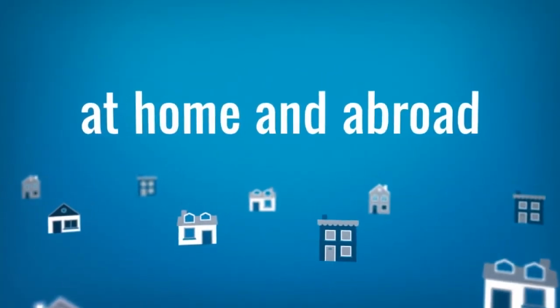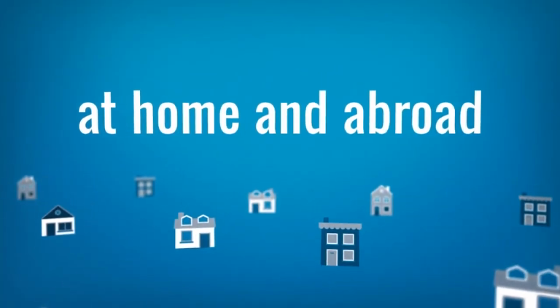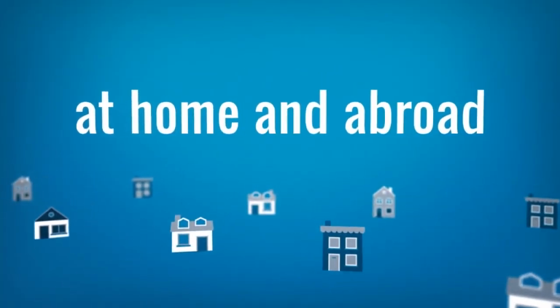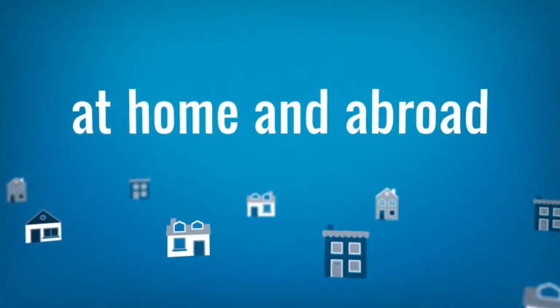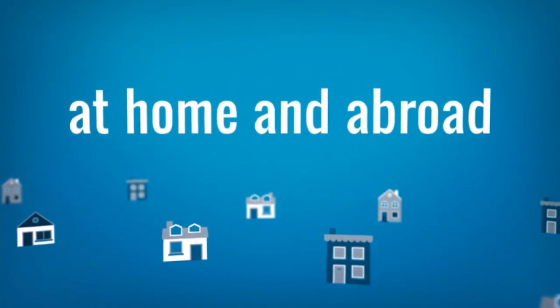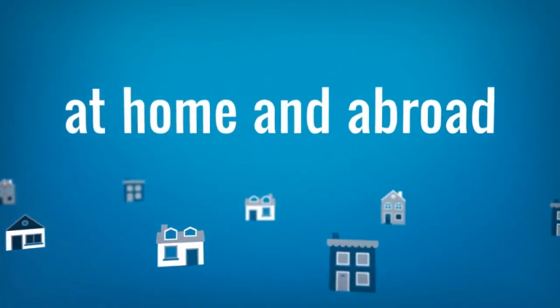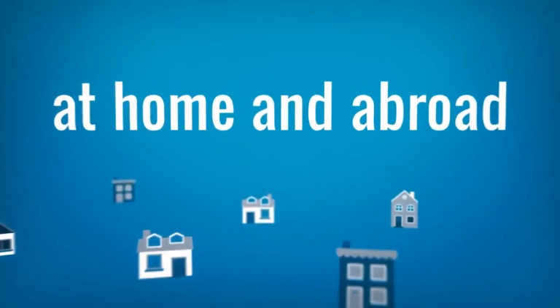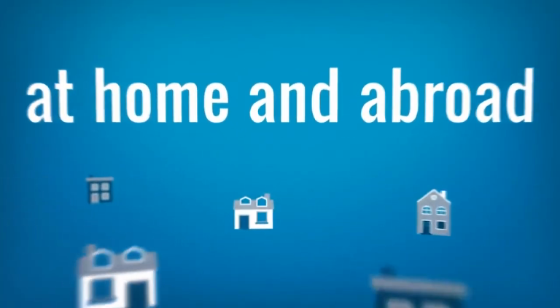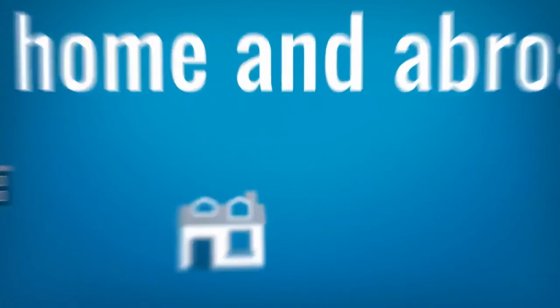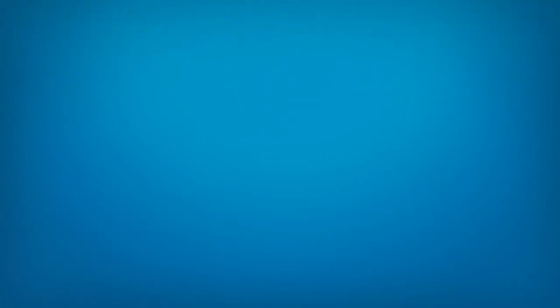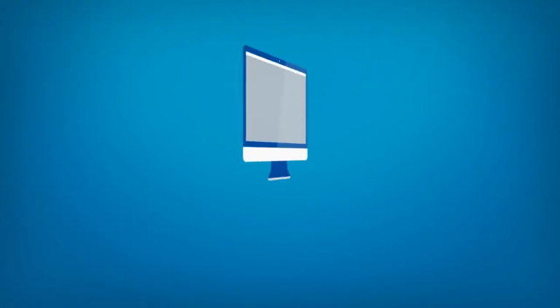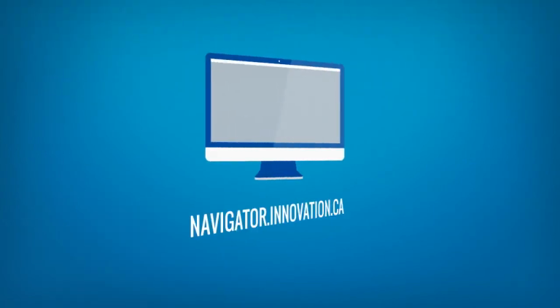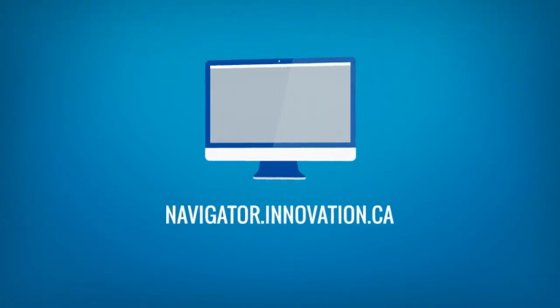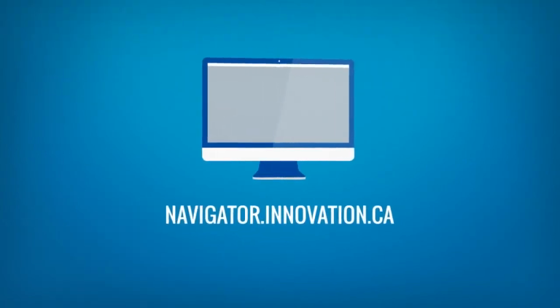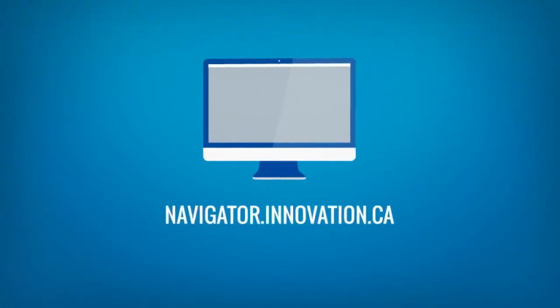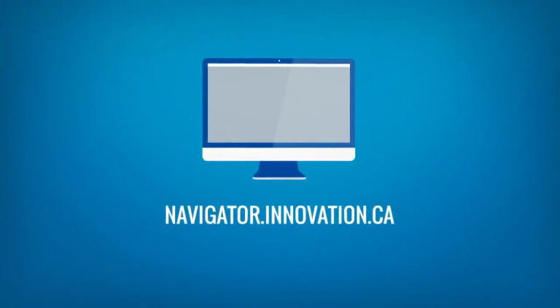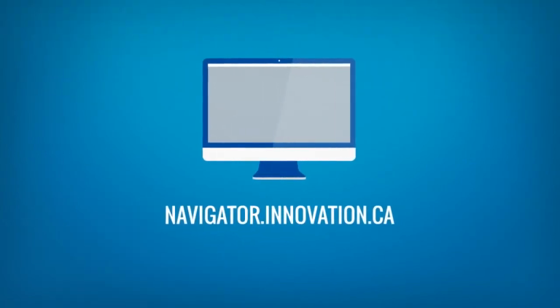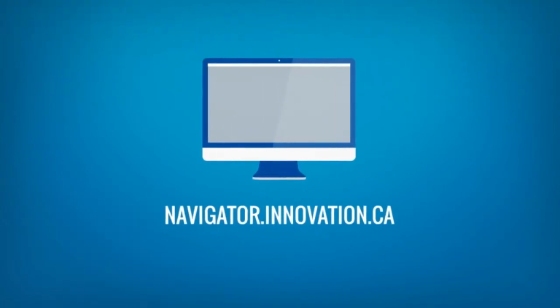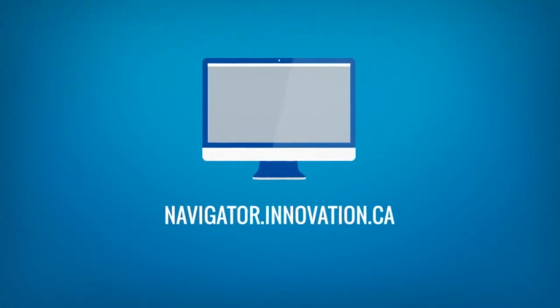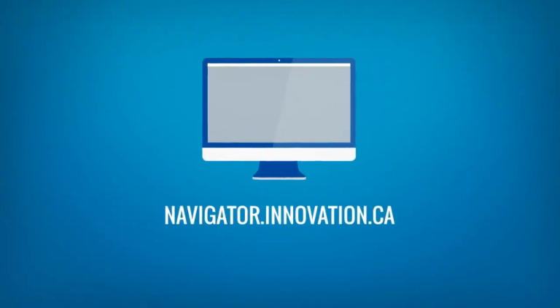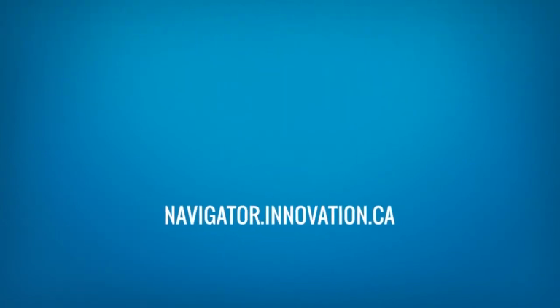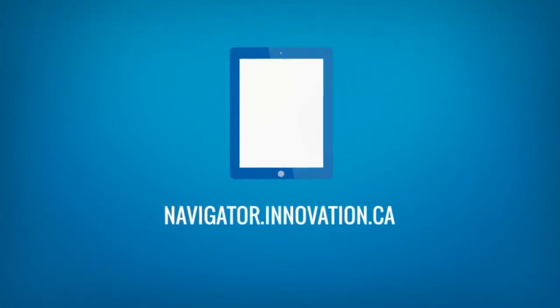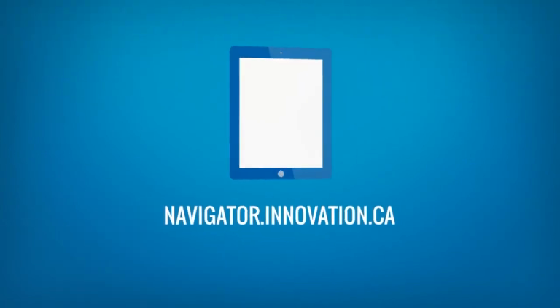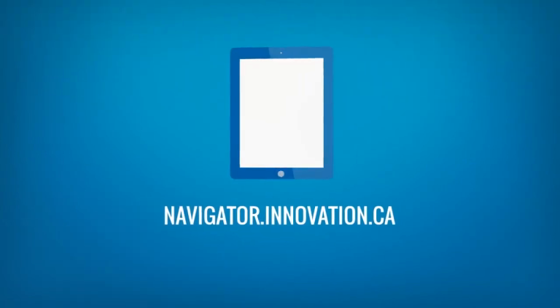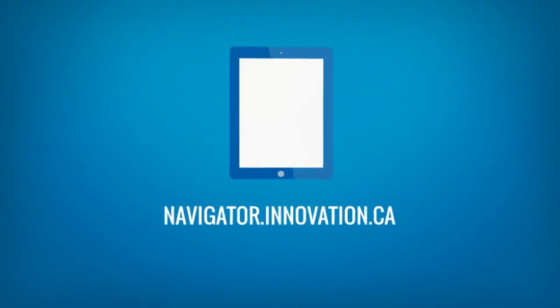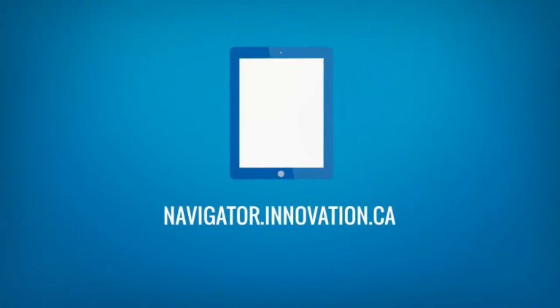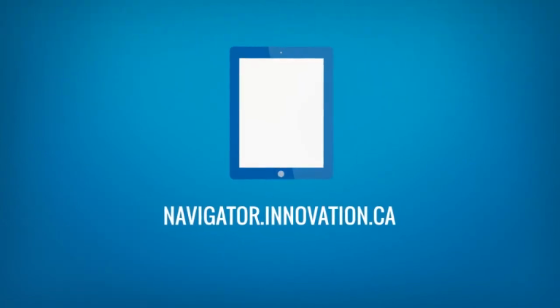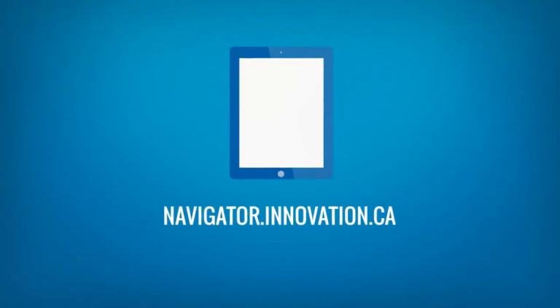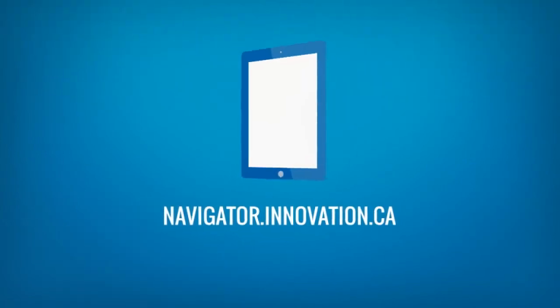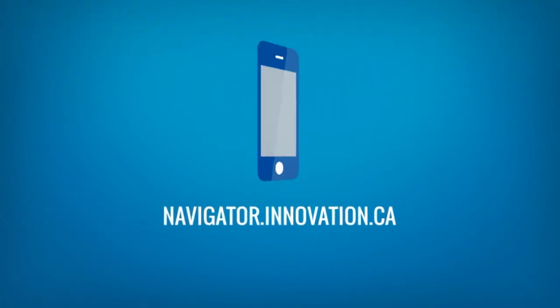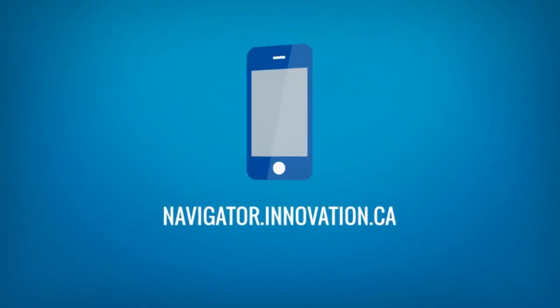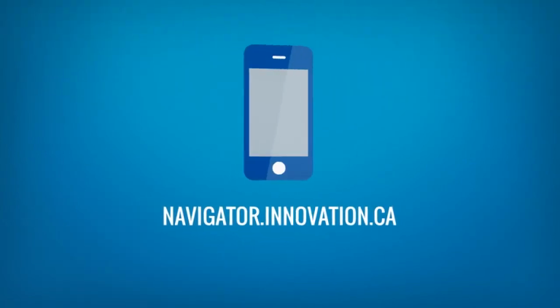Find a facility that meets your business needs at navigator.innovation.ca.